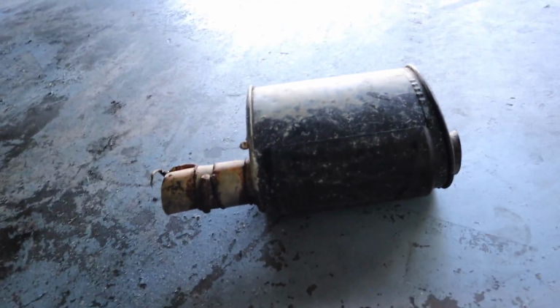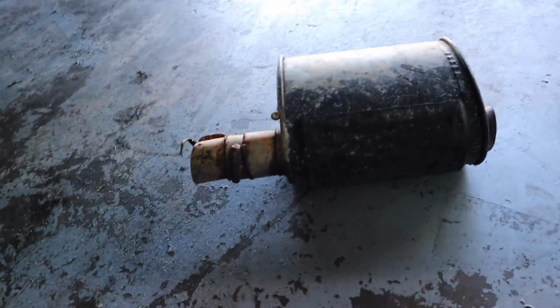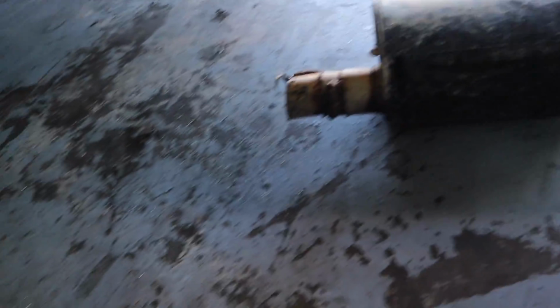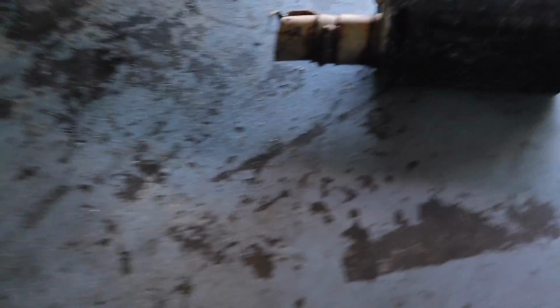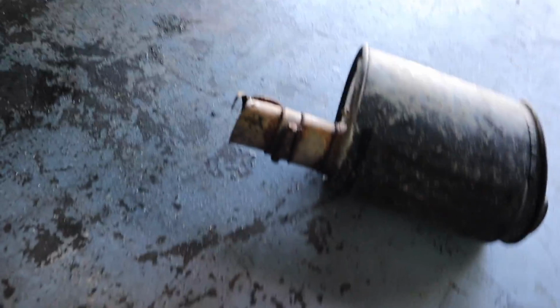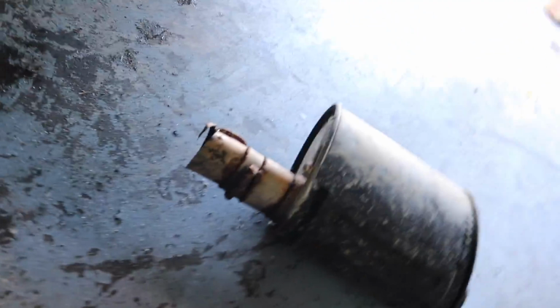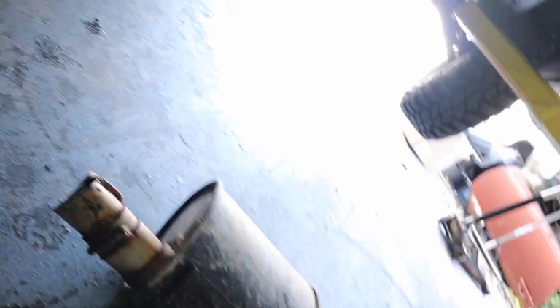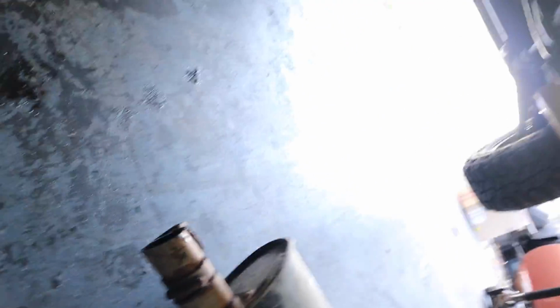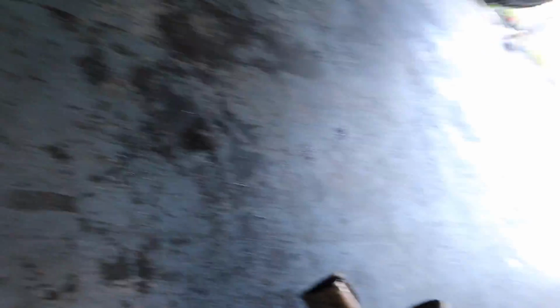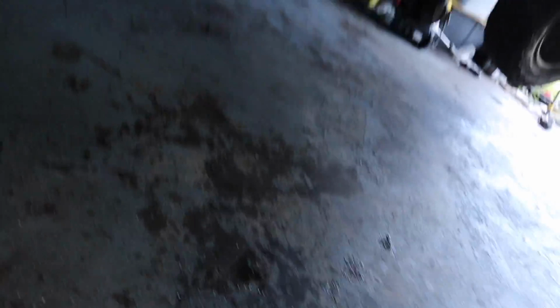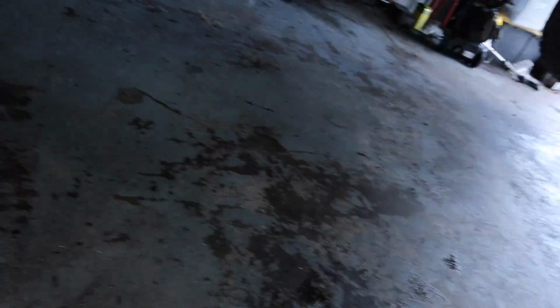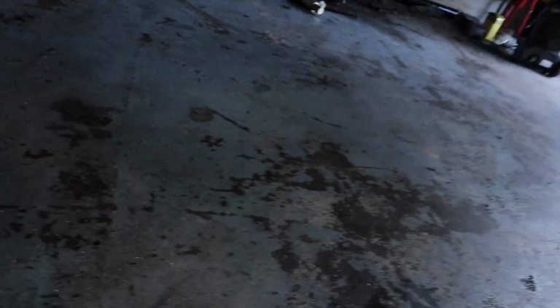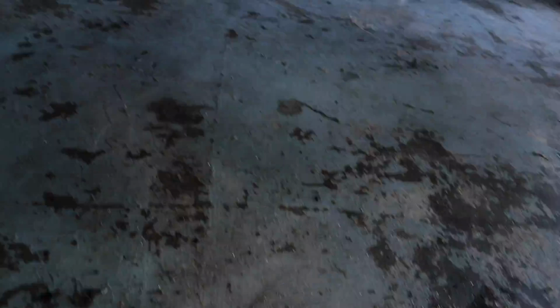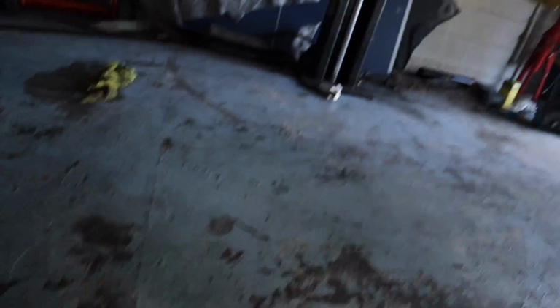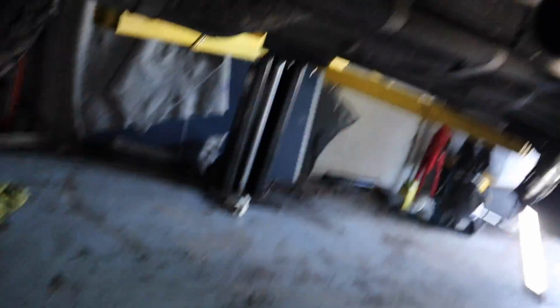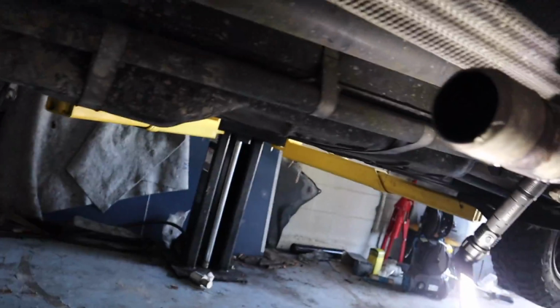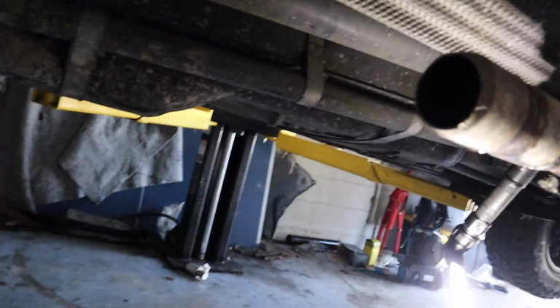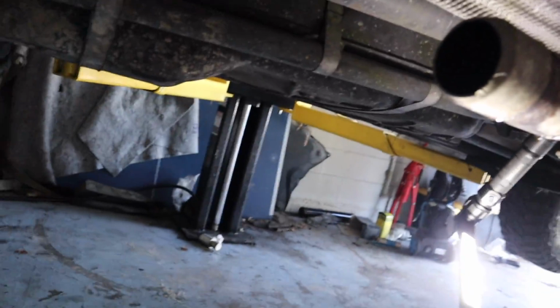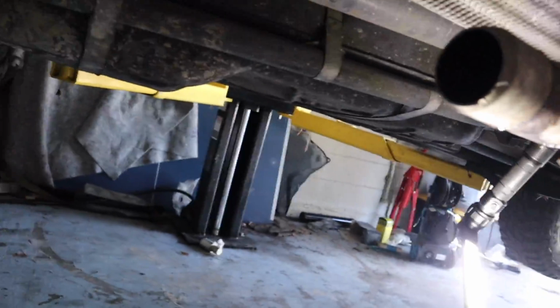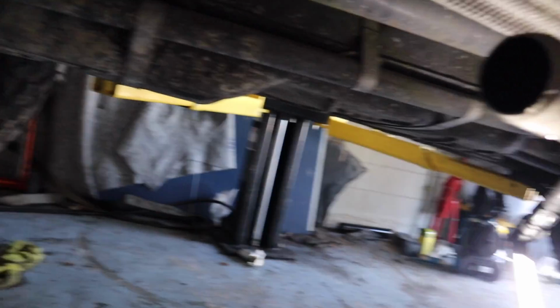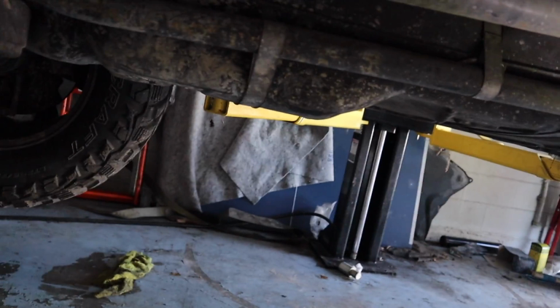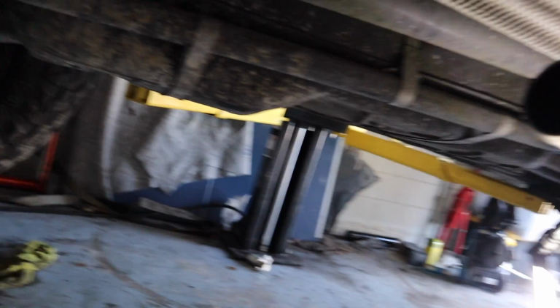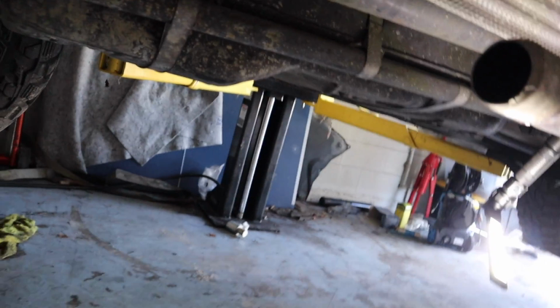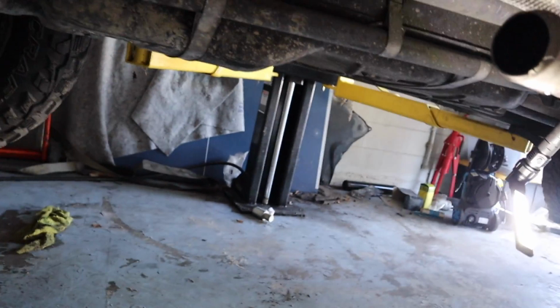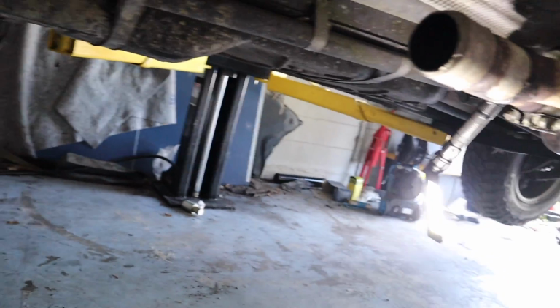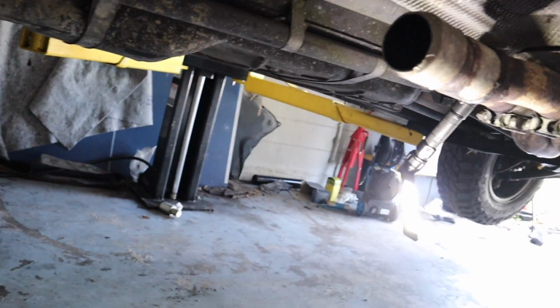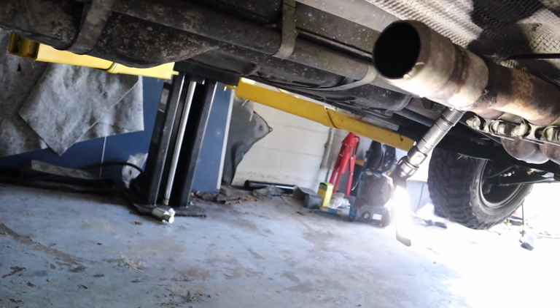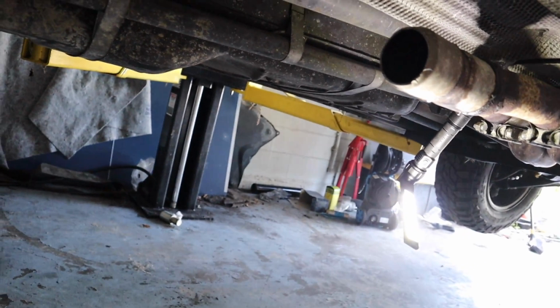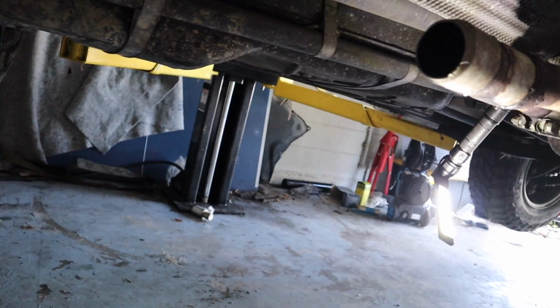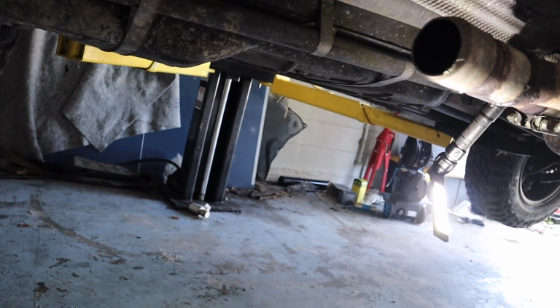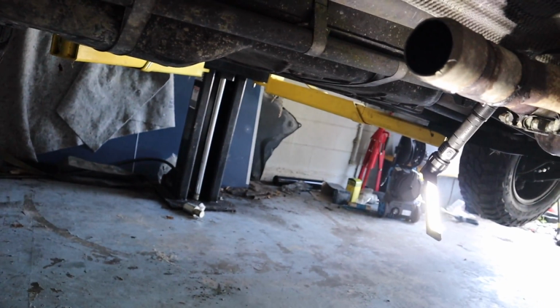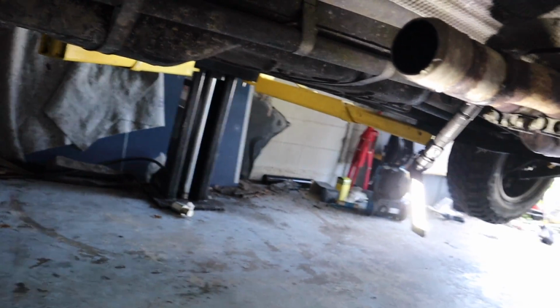Alright, let's get this center little muffler out. We got that all out - I'm going to fire it up and see what it sounds like.